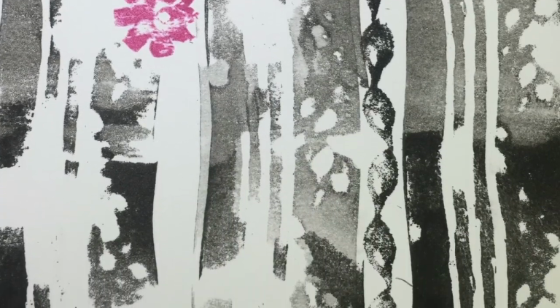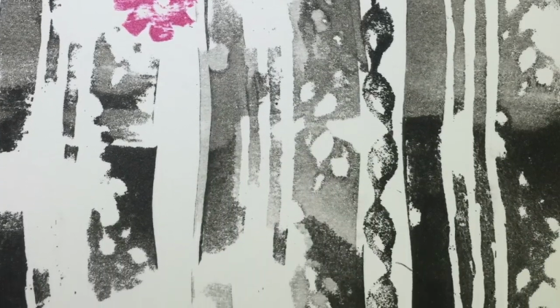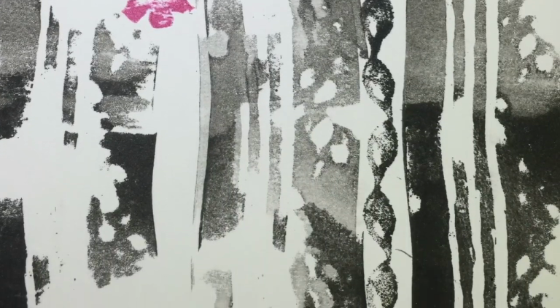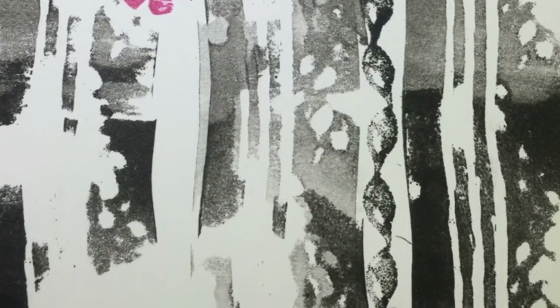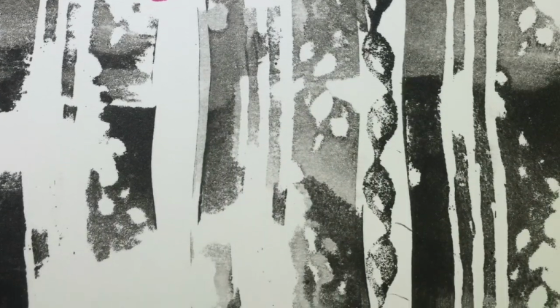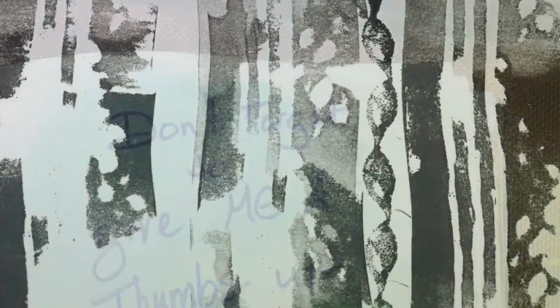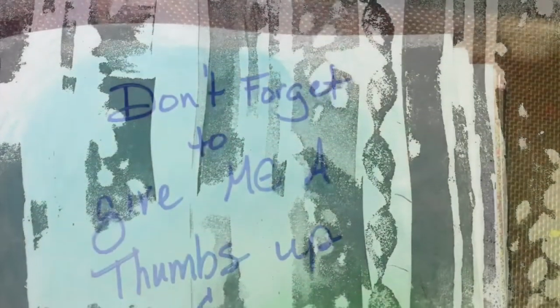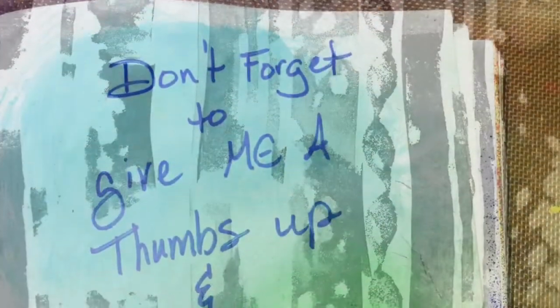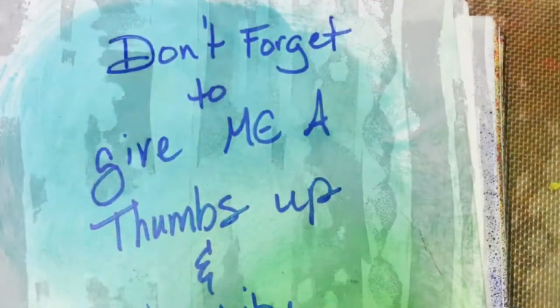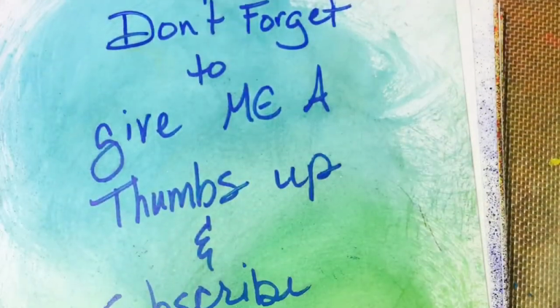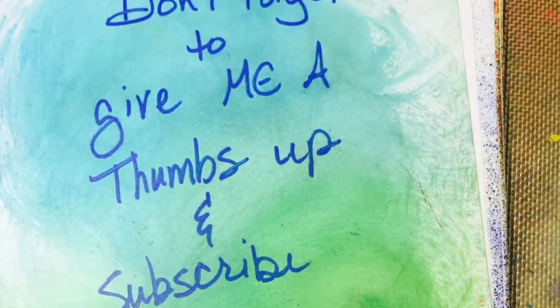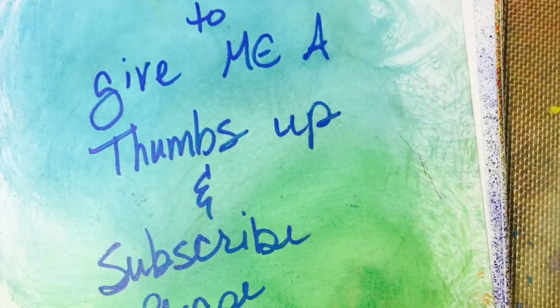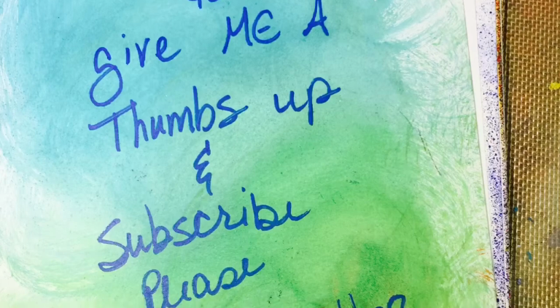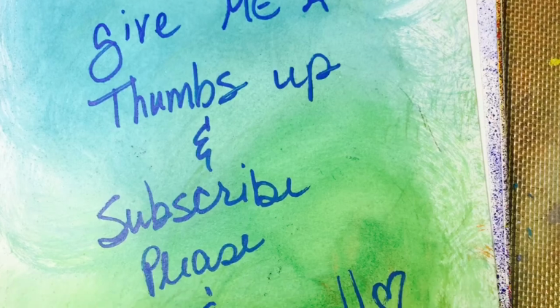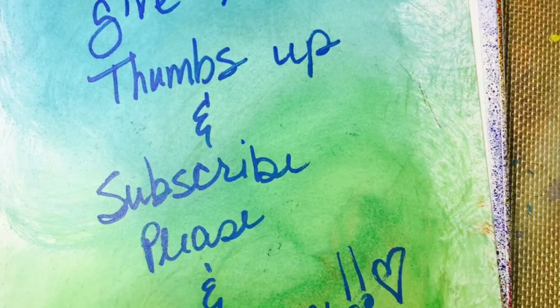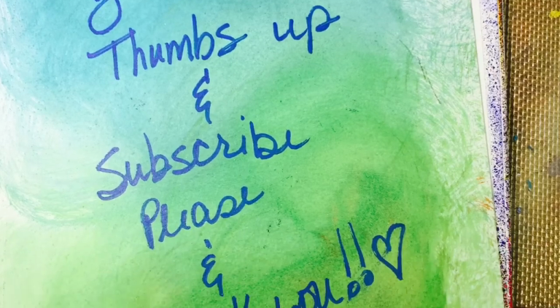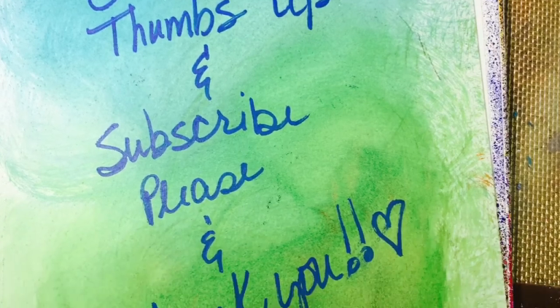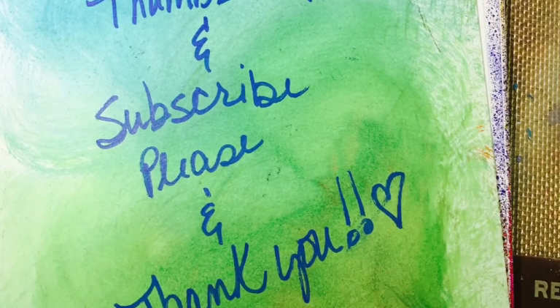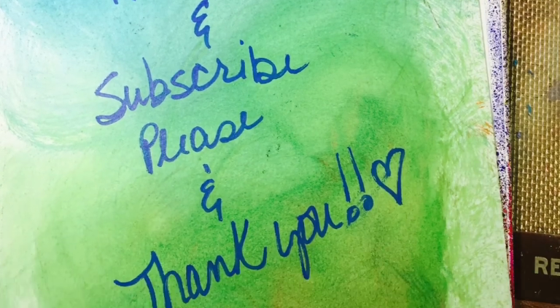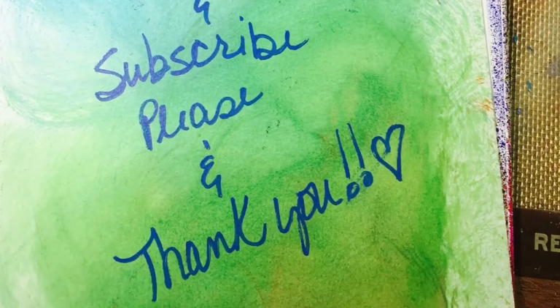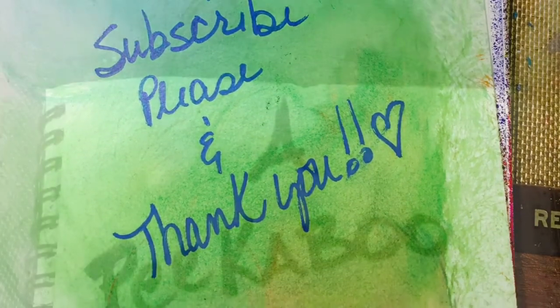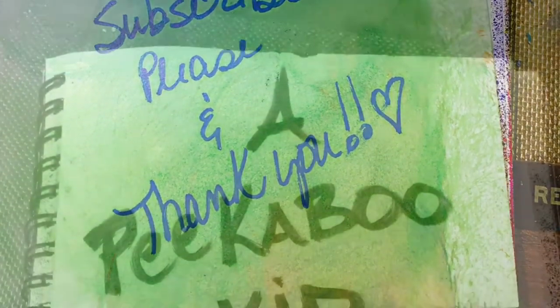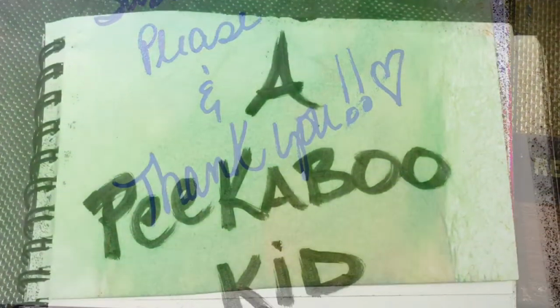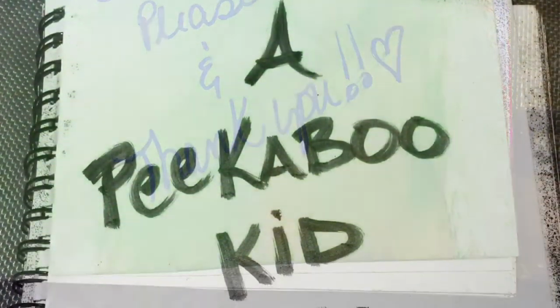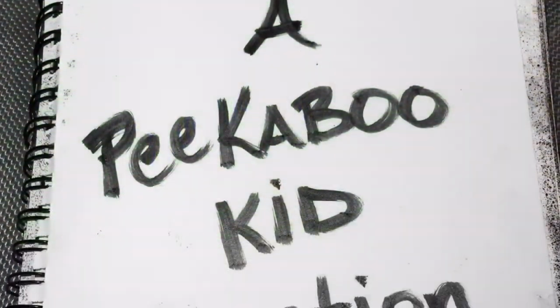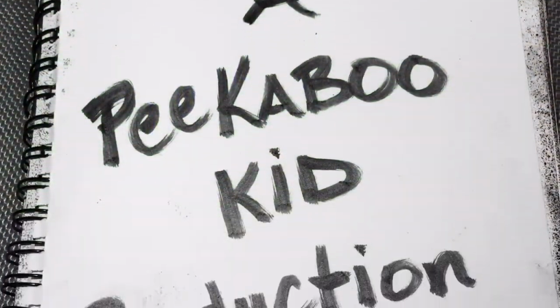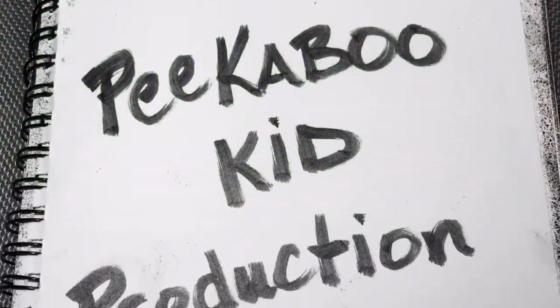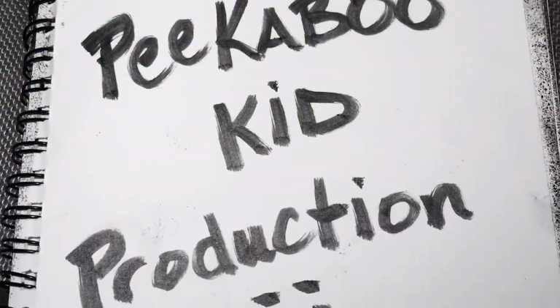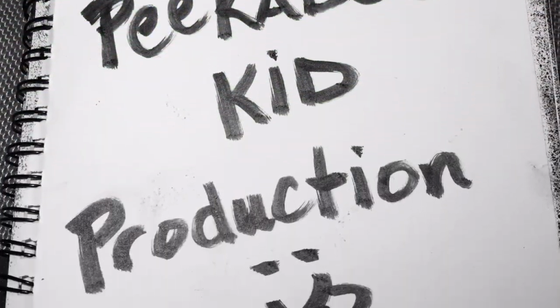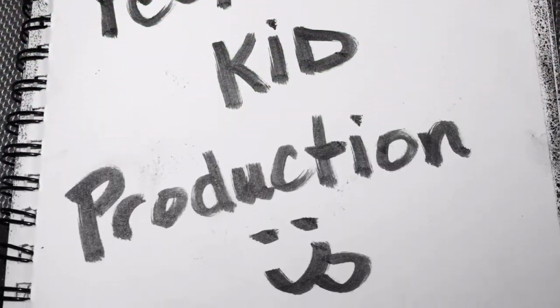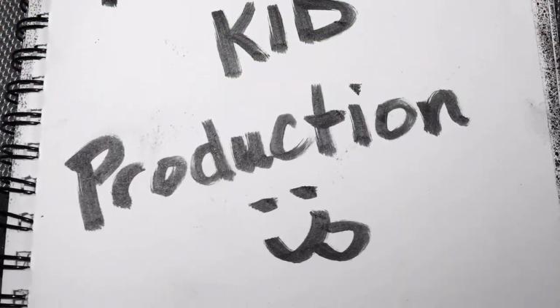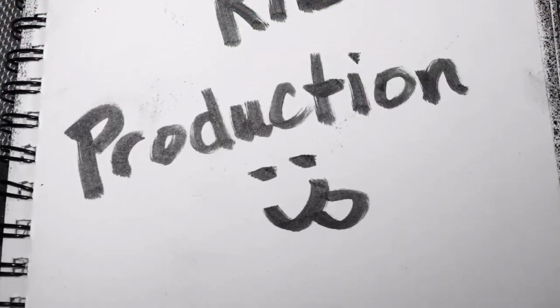I hope you guys enjoyed it and I hope you guys have a great Halloween weekend. I'll see you soon. Bye, thank you!